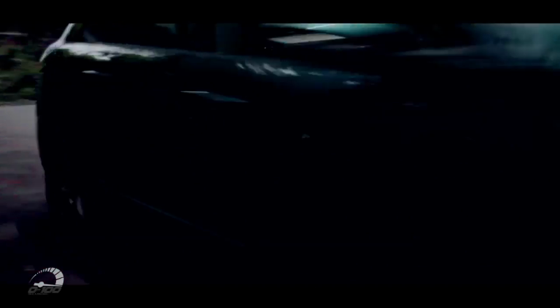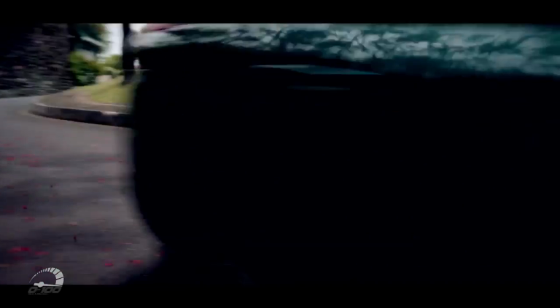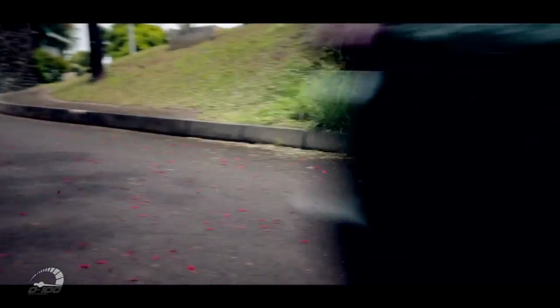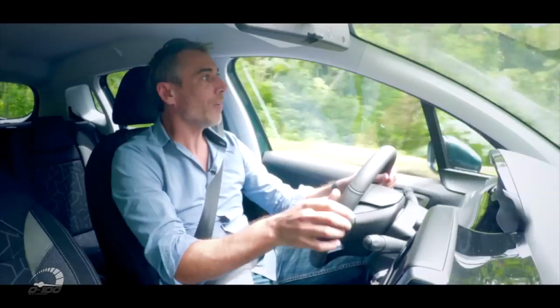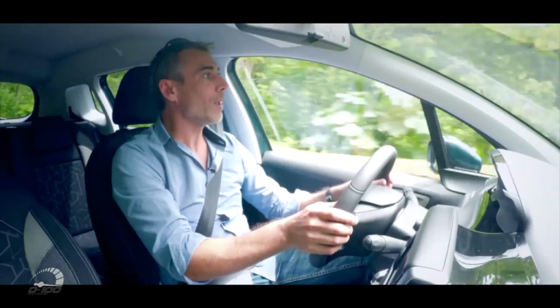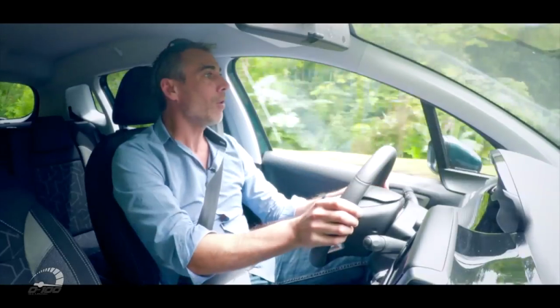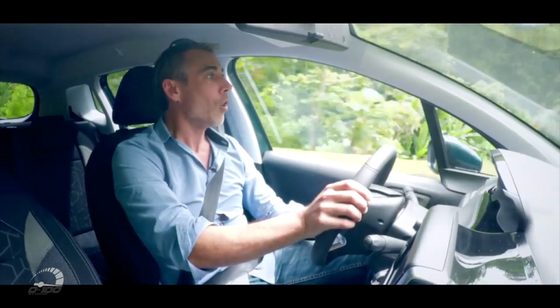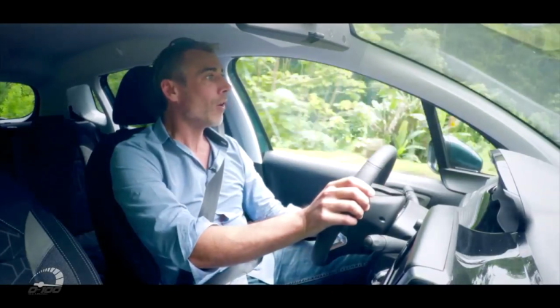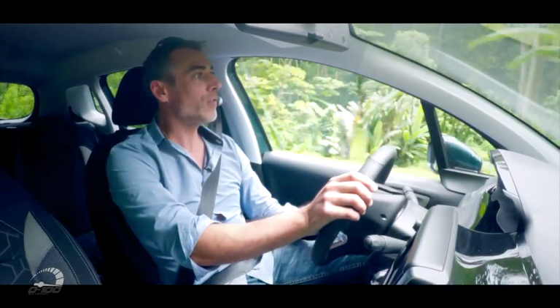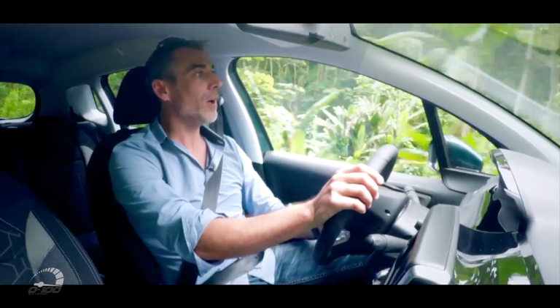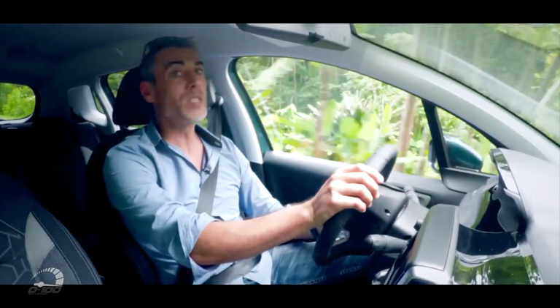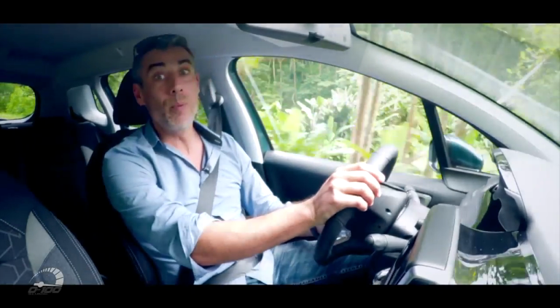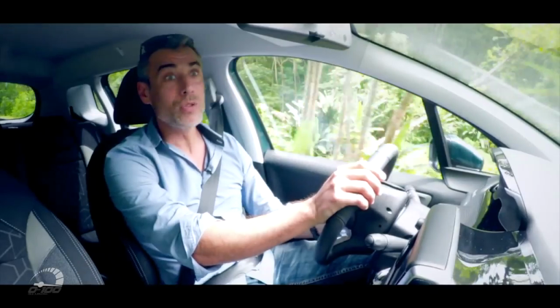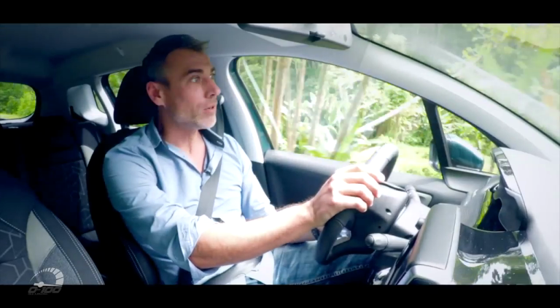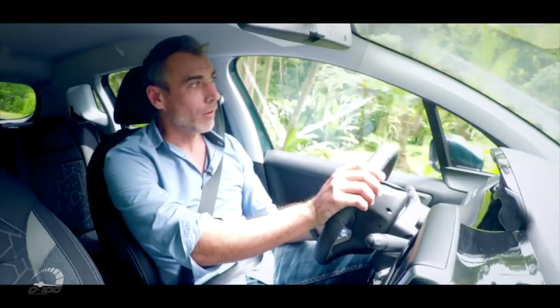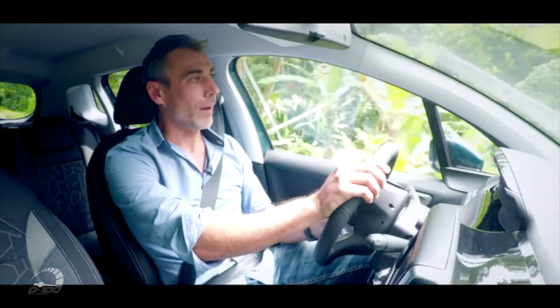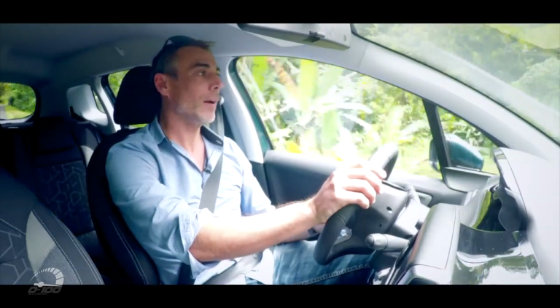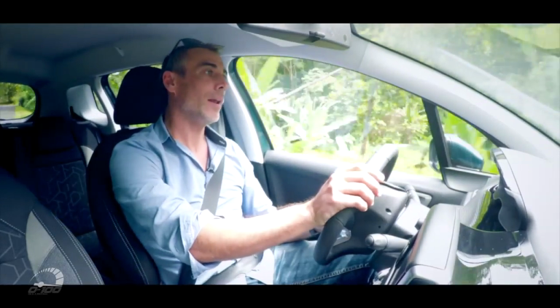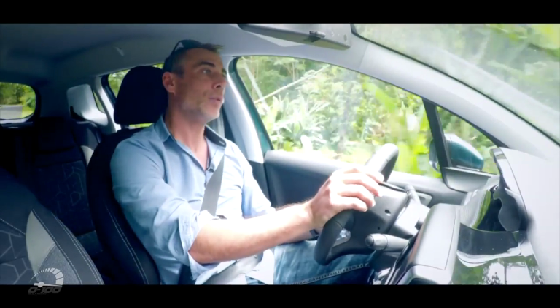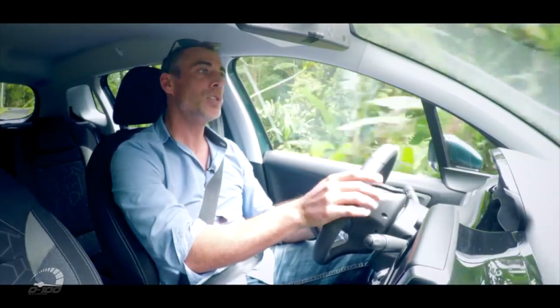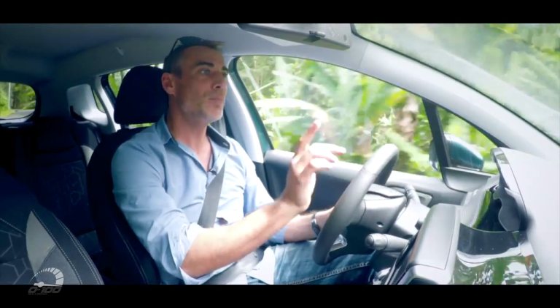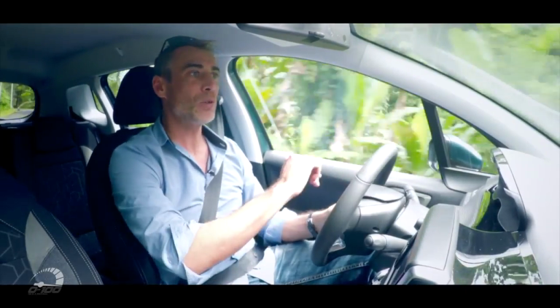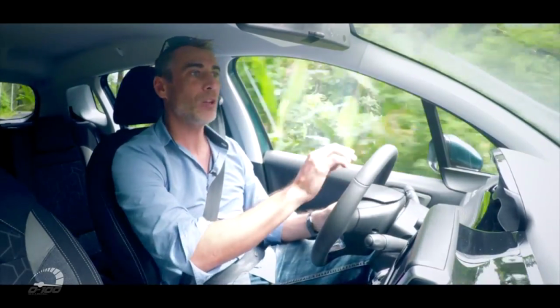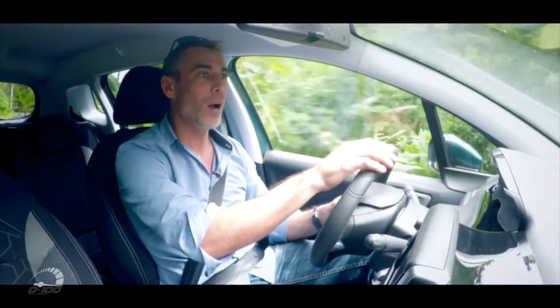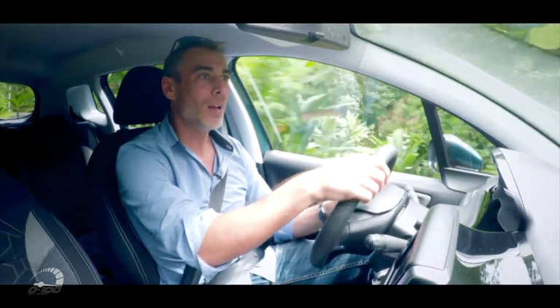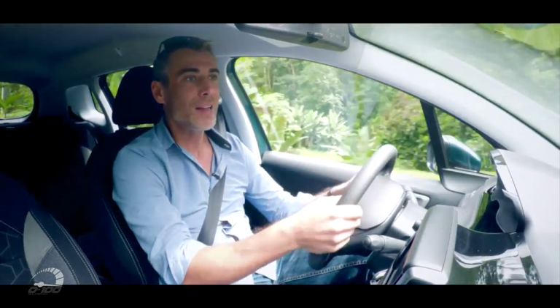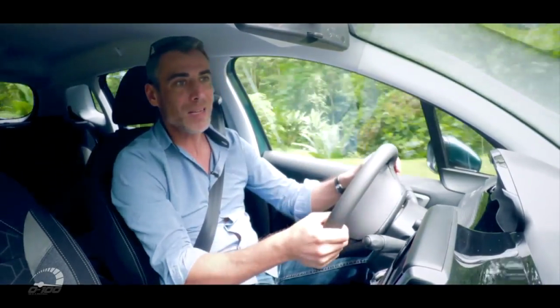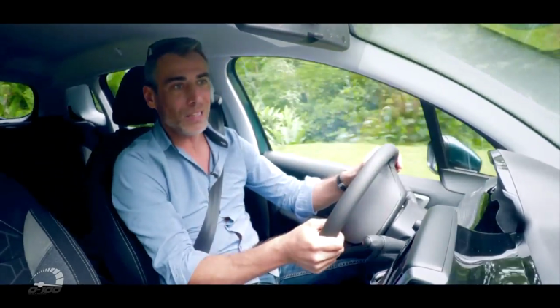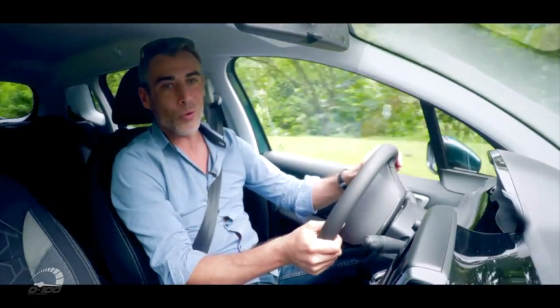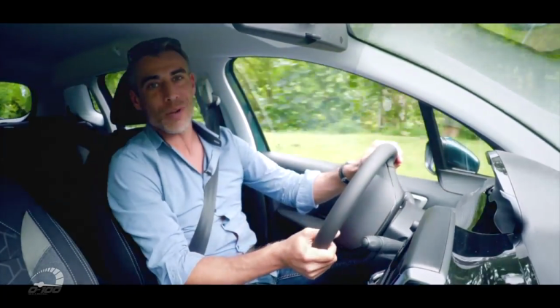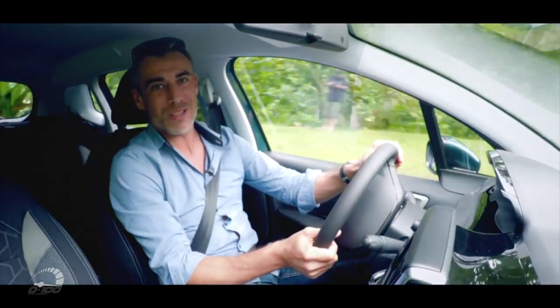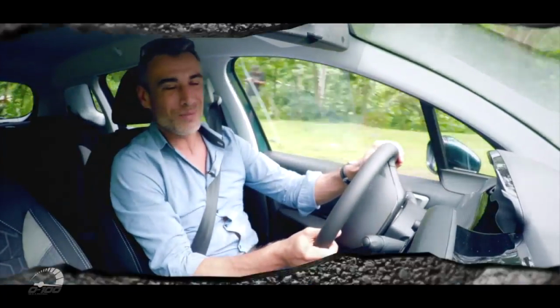Vous savez ce qu'on va faire maintenant ? On va se faire un petit buzz — tout ce qui se passe sur la toile, c'est maintenant dans 0 à 100.